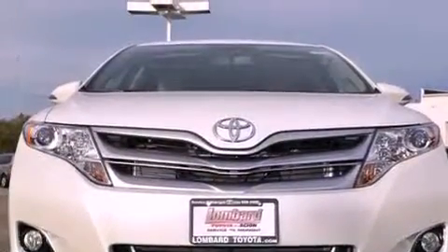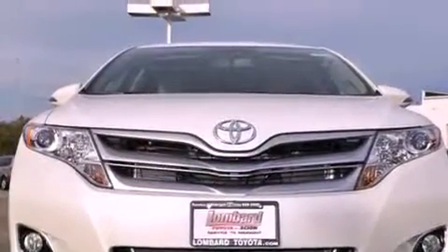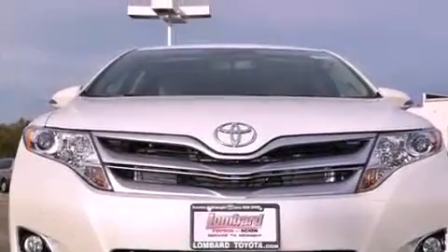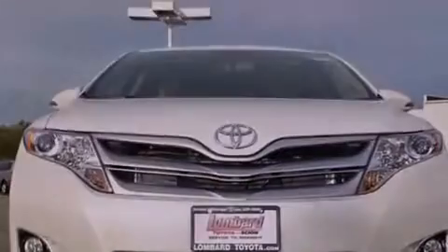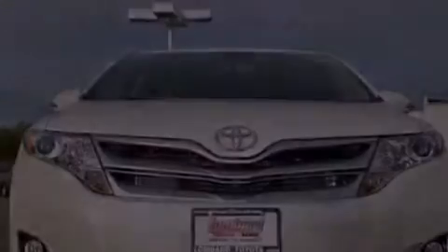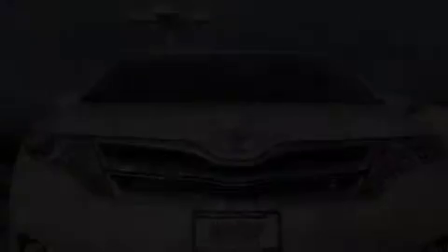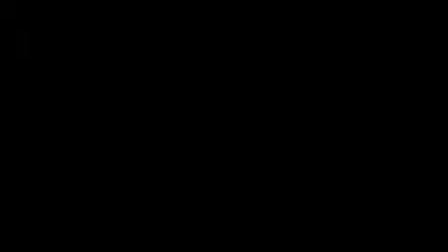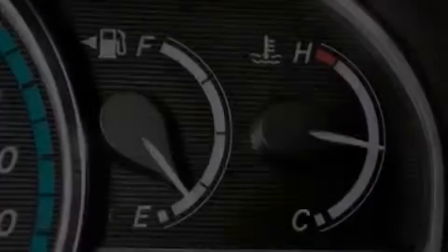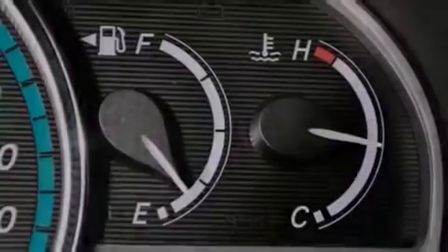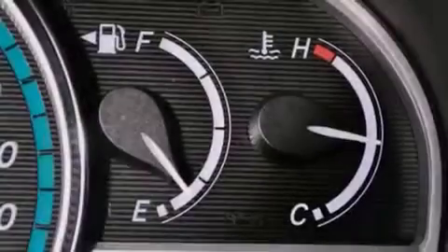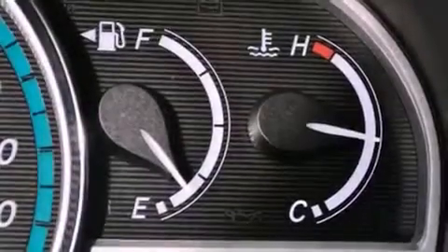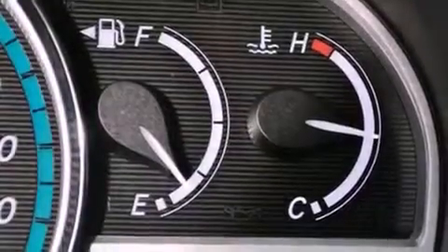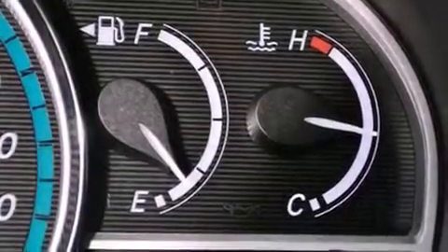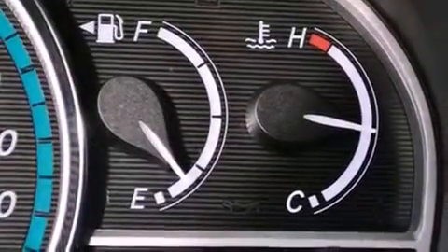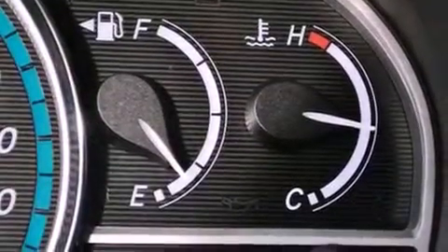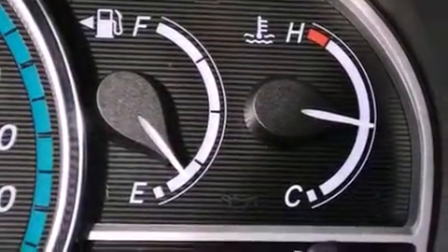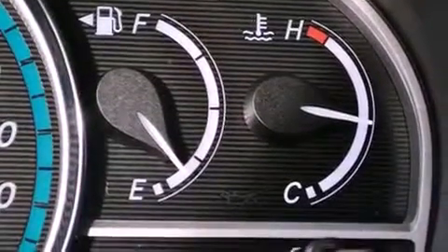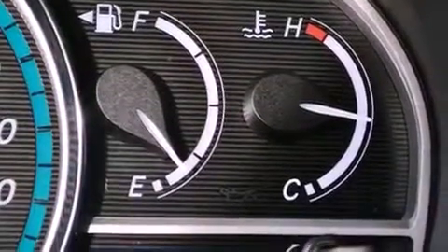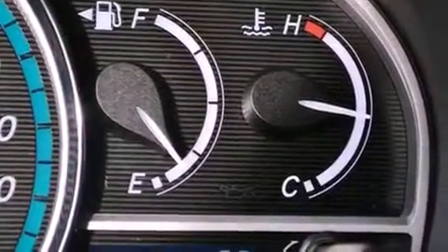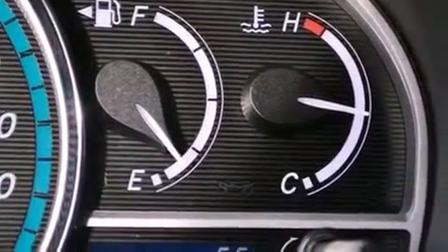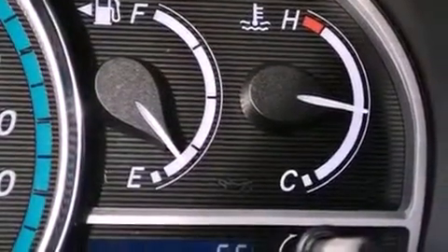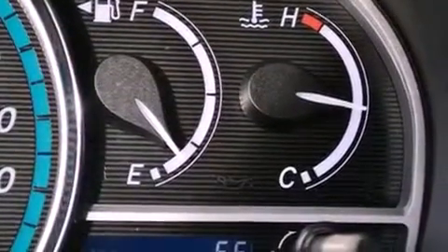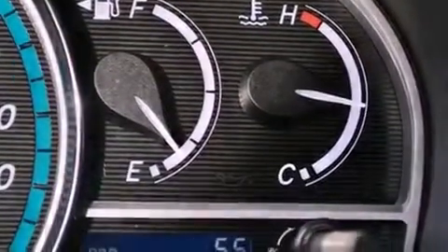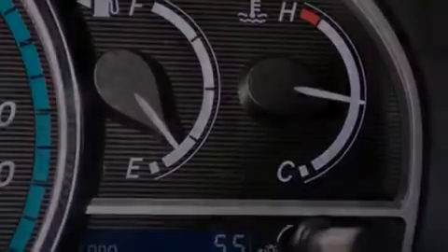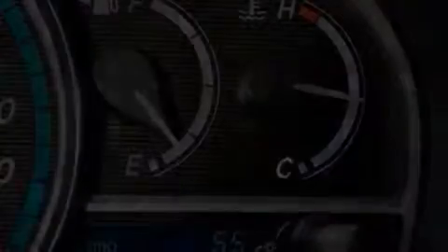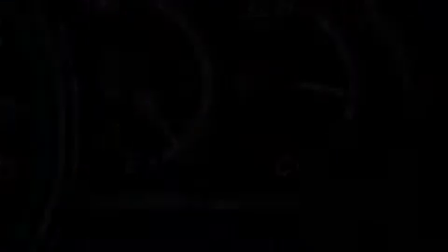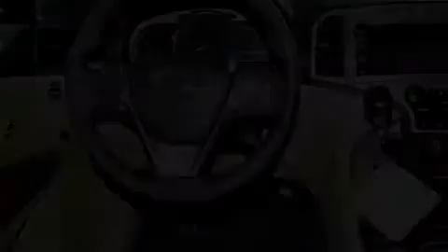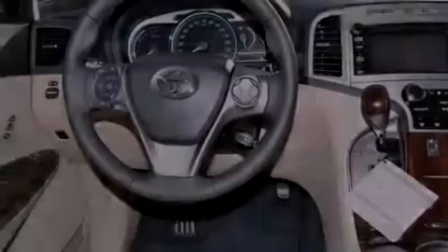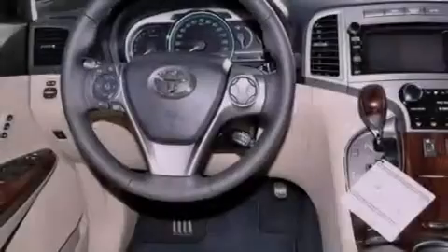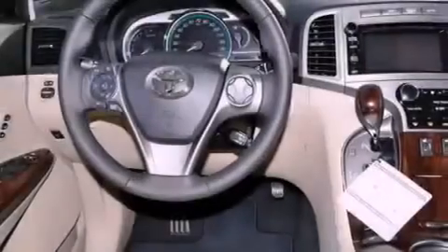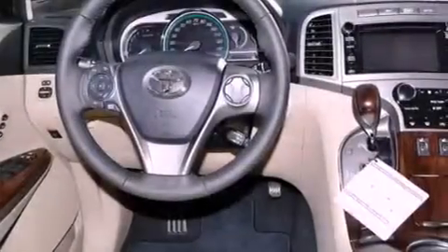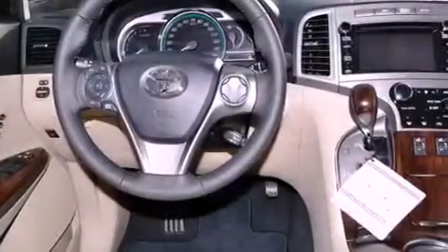12-volt power outlets, fog lamps, brake assistance technology, an auto-dimming rearview mirror, and an anti-theft protection system.